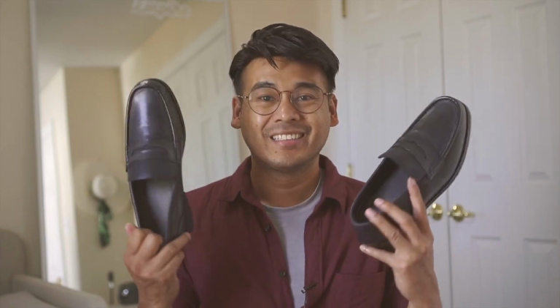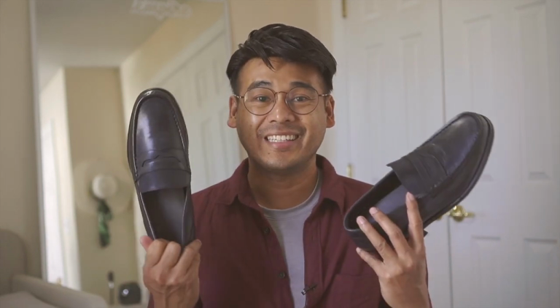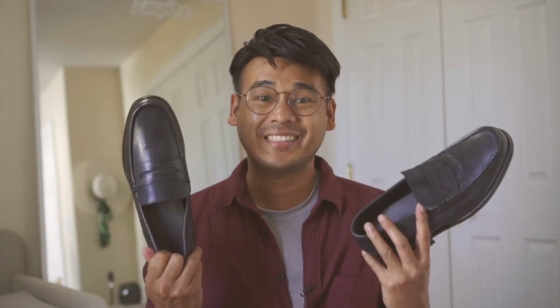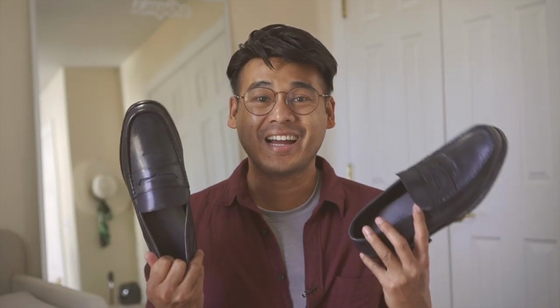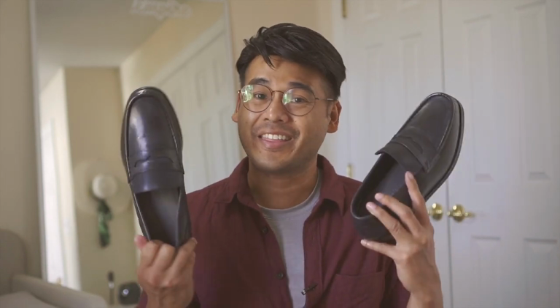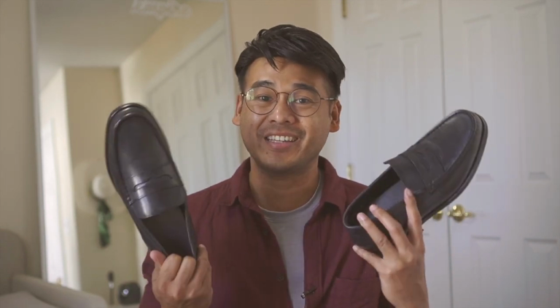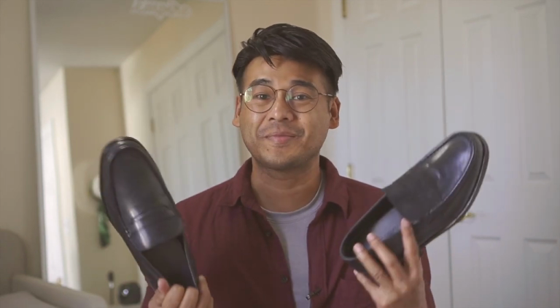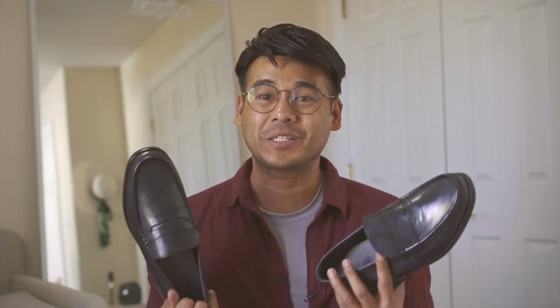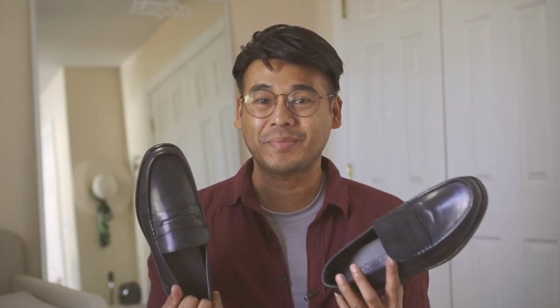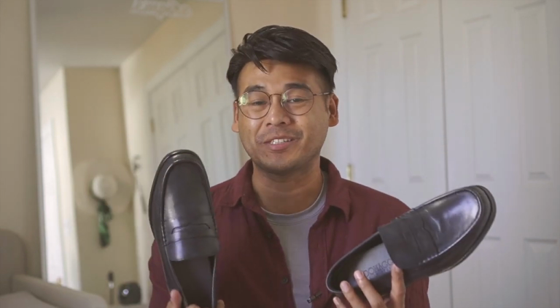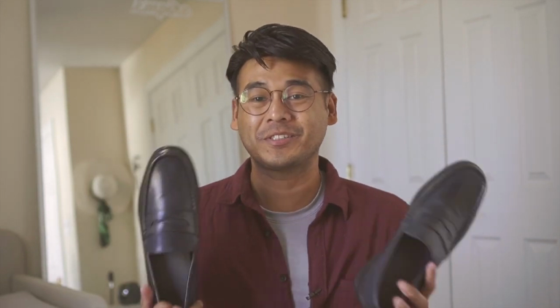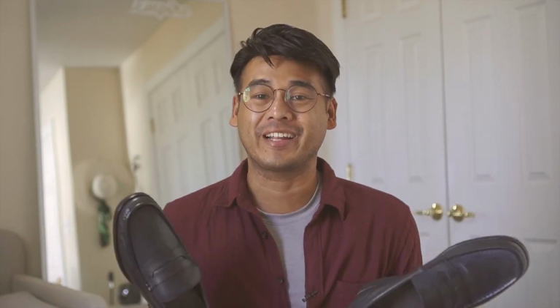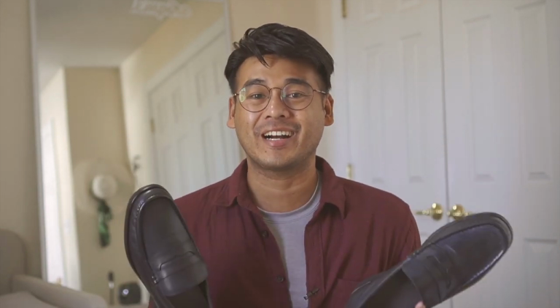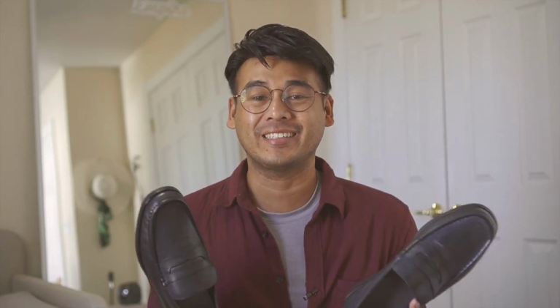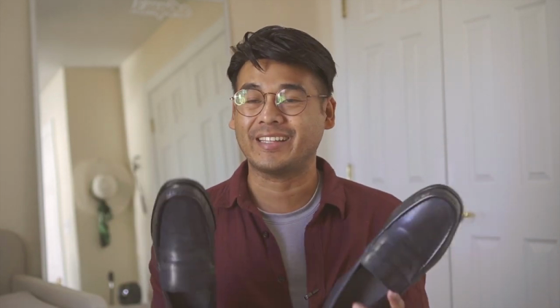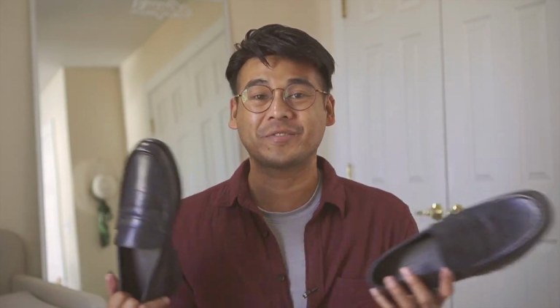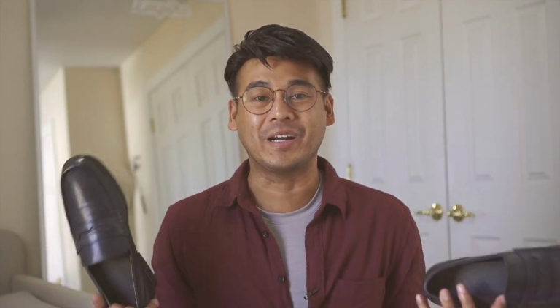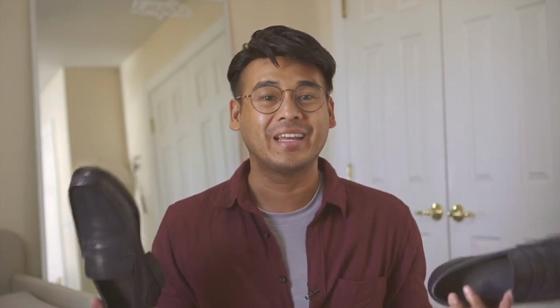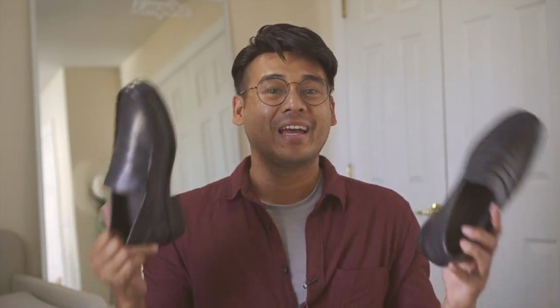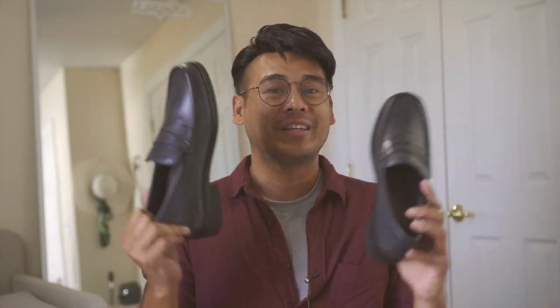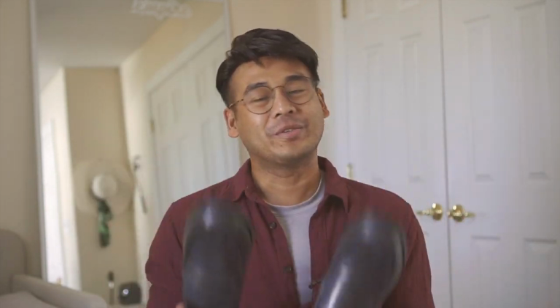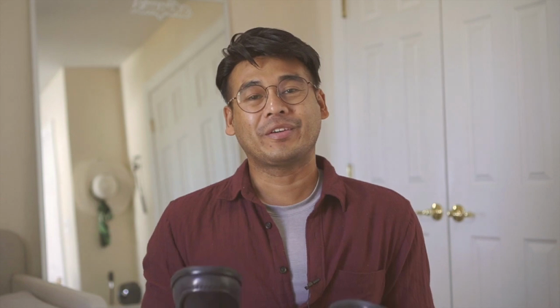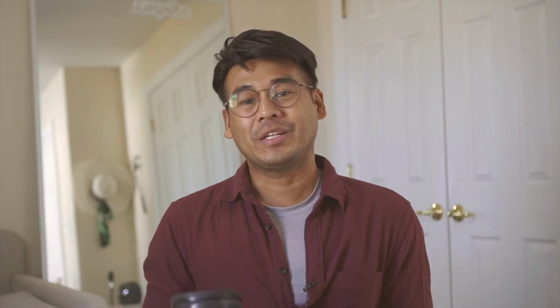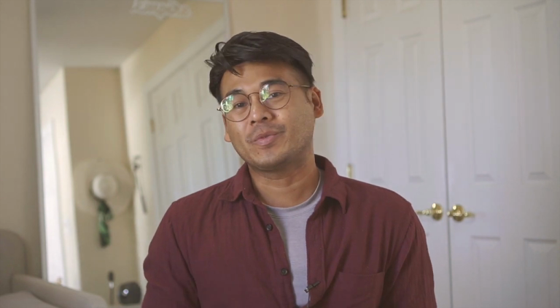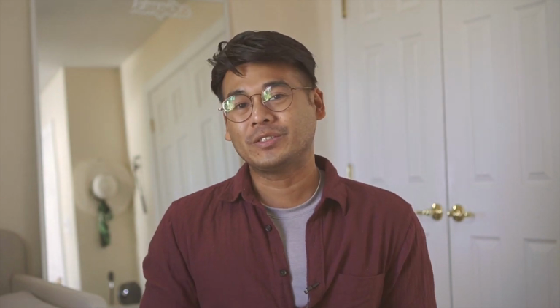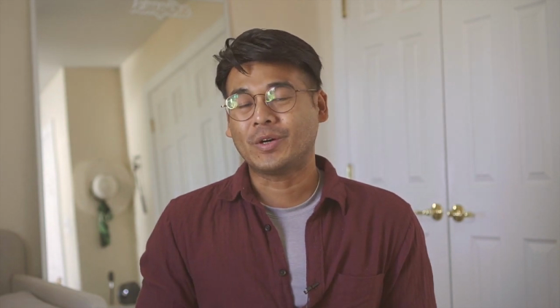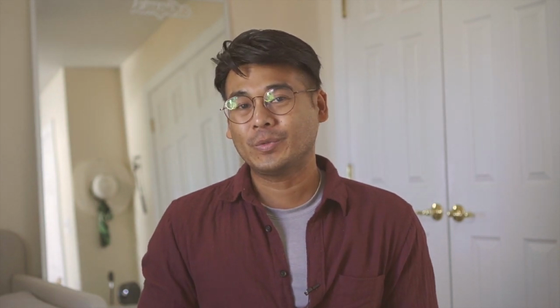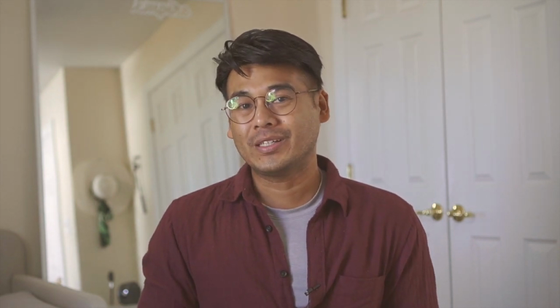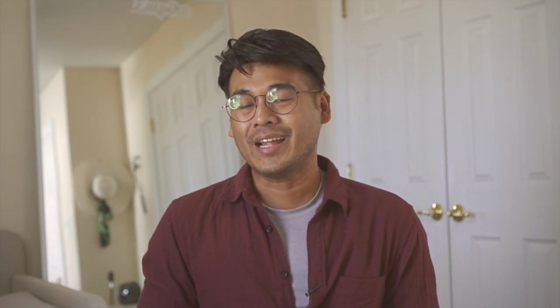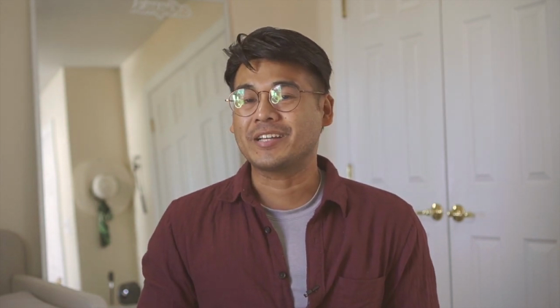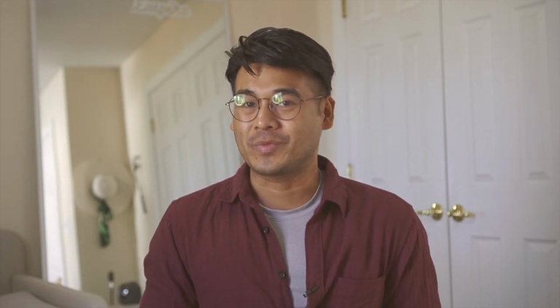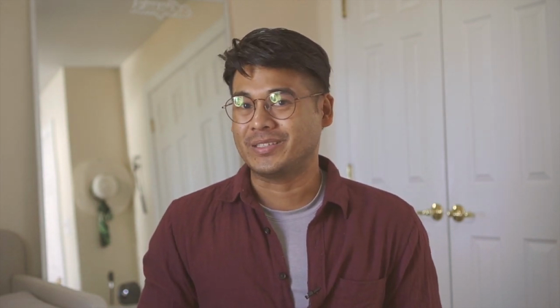This is the most expensive shoes that I got, and guess what? You will definitely want to own one as well.